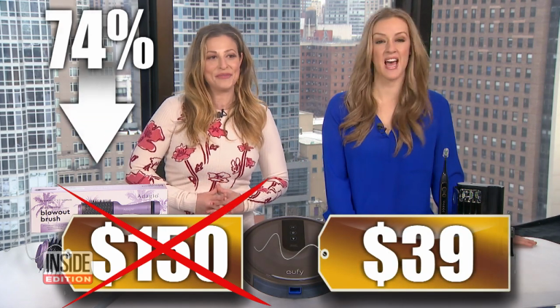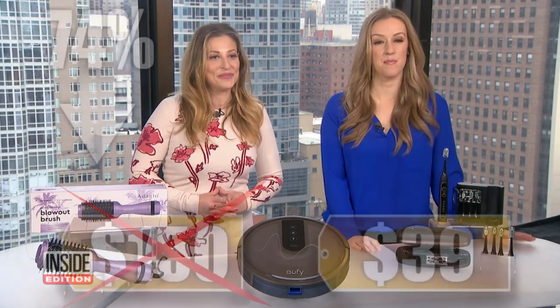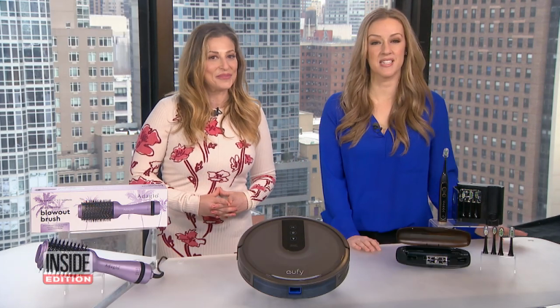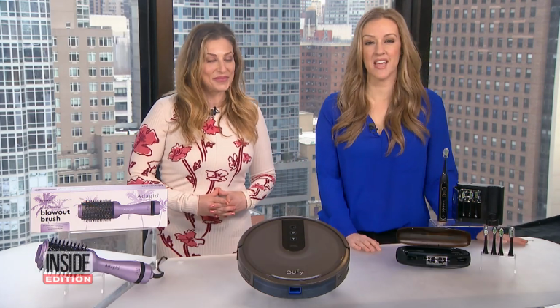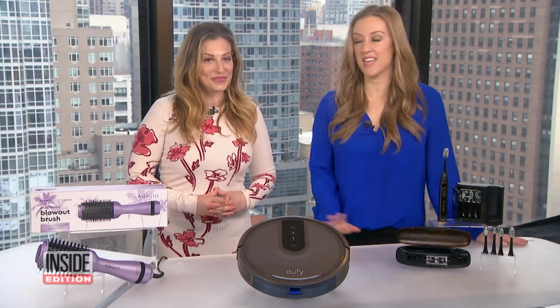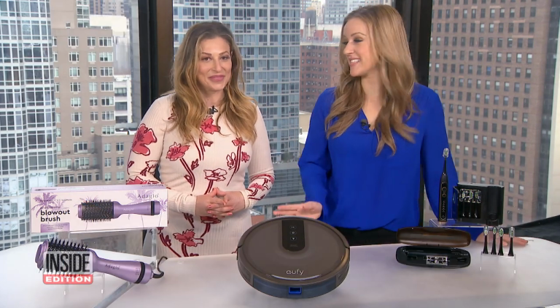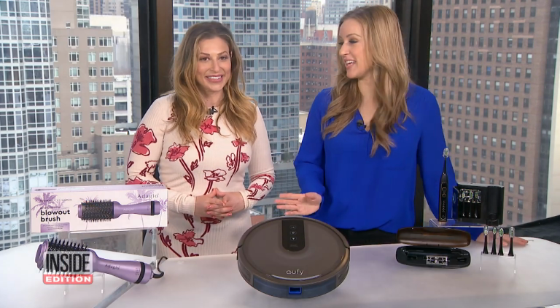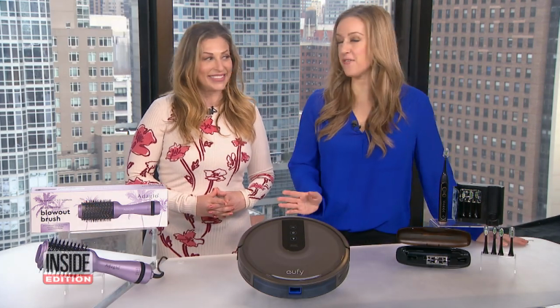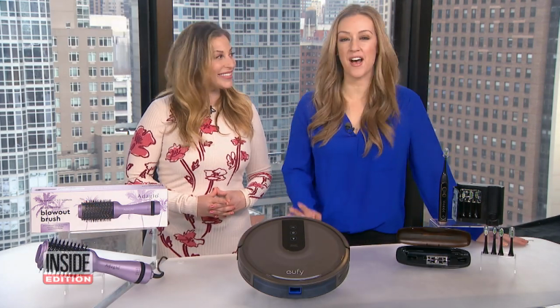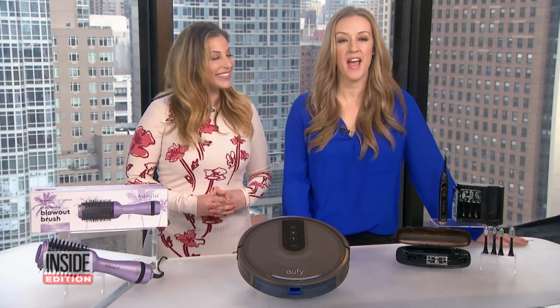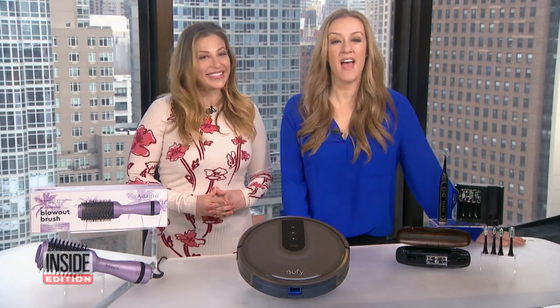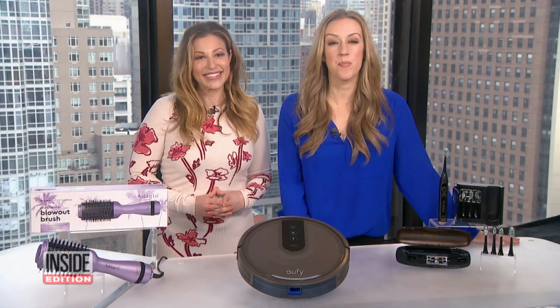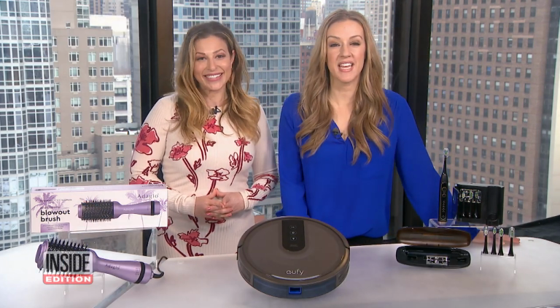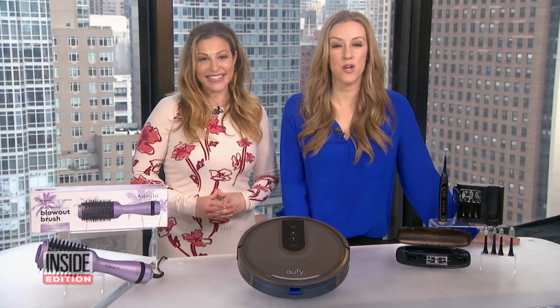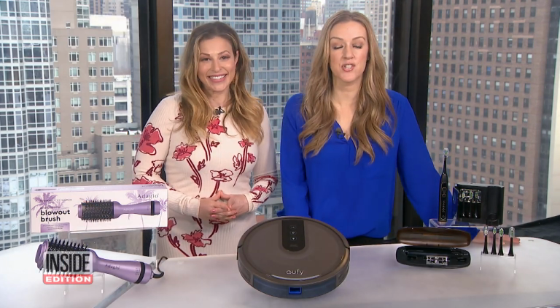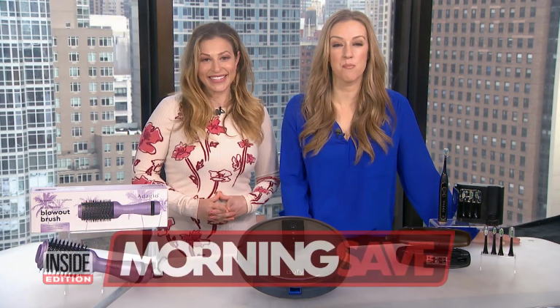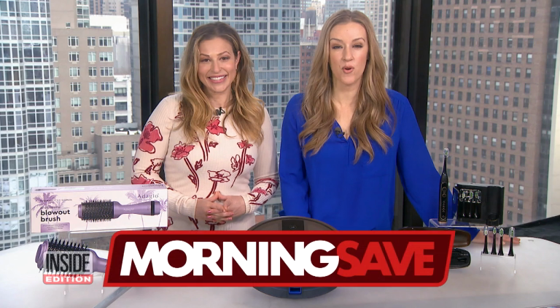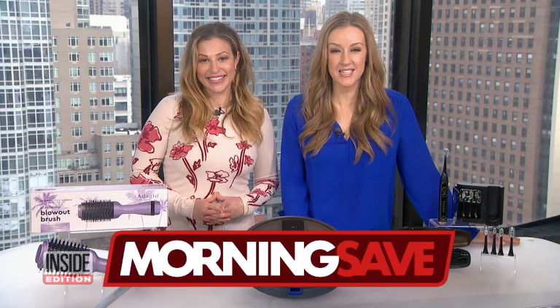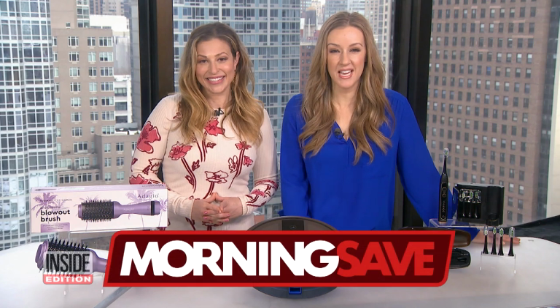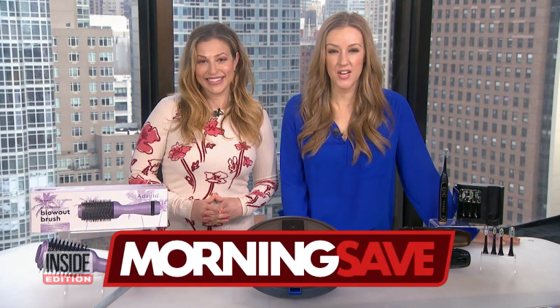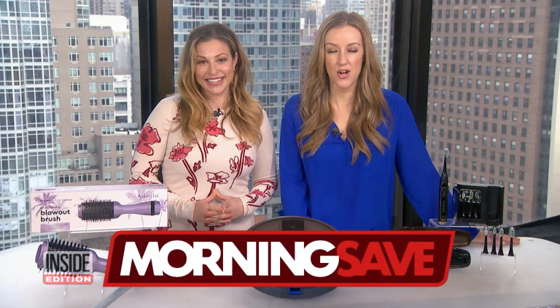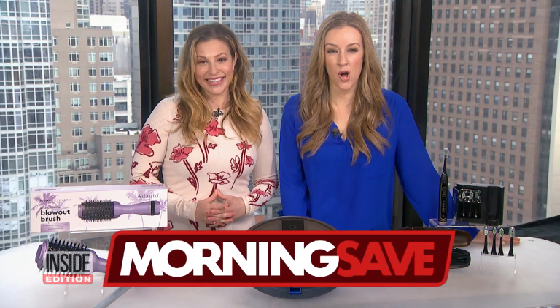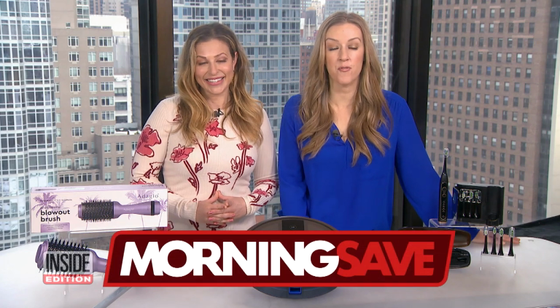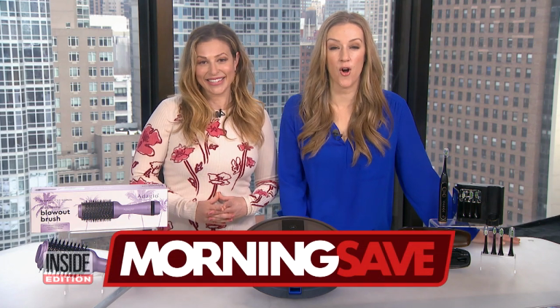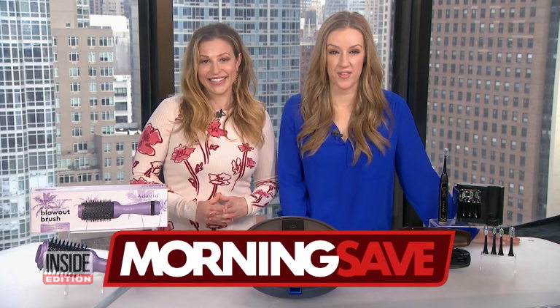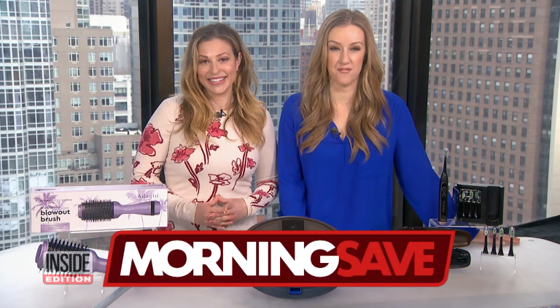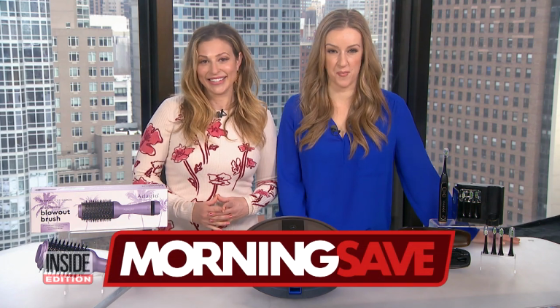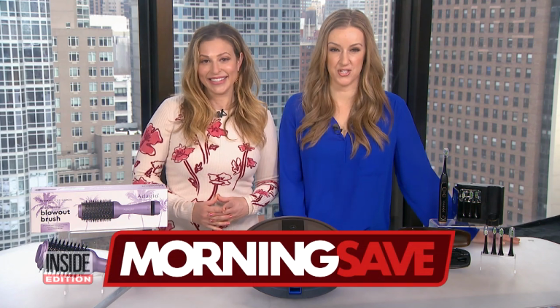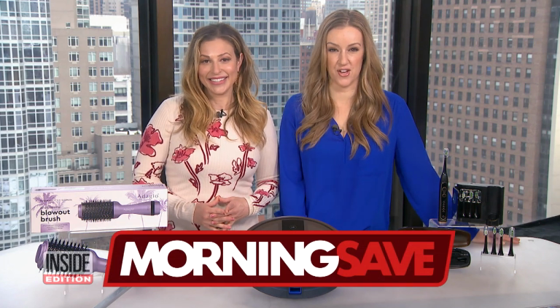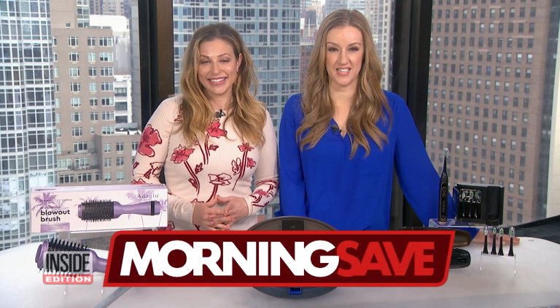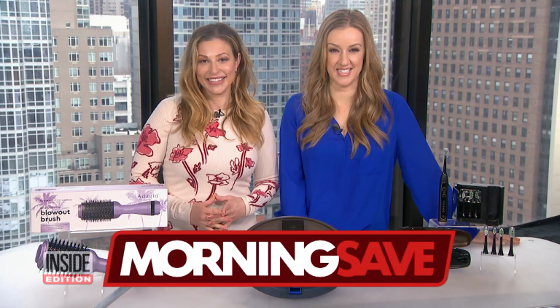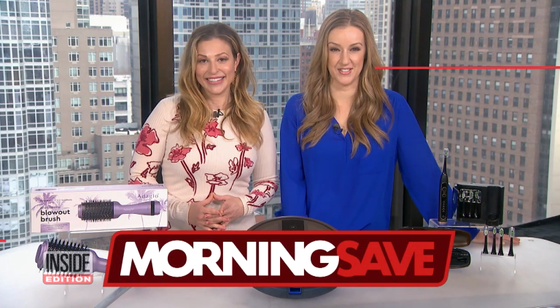A lot of big savings. Thank you, Val. Head over to MorningSave.com for all the information on these deals.